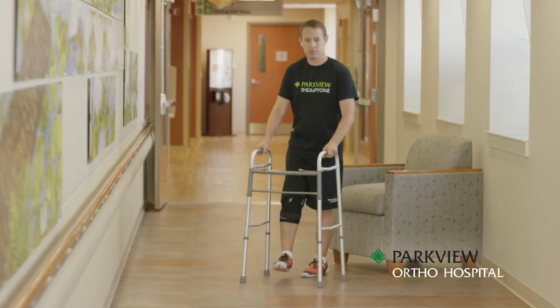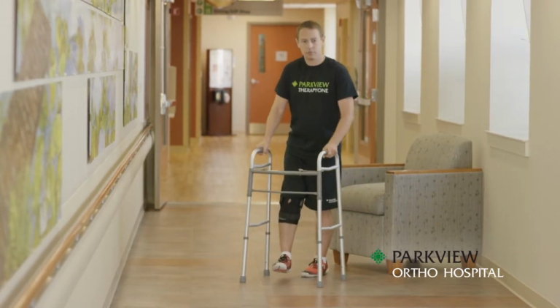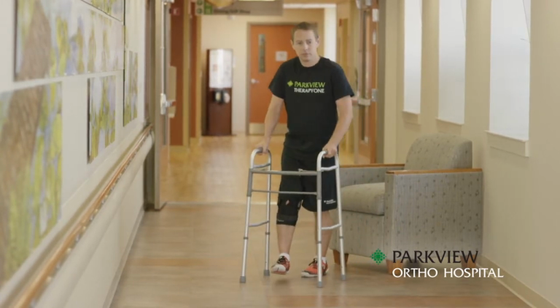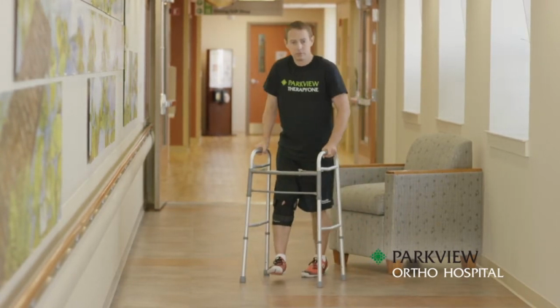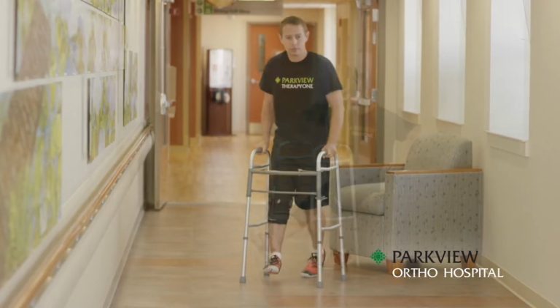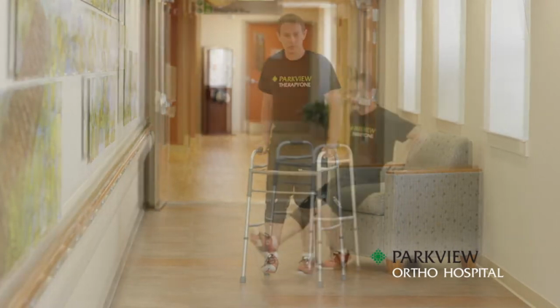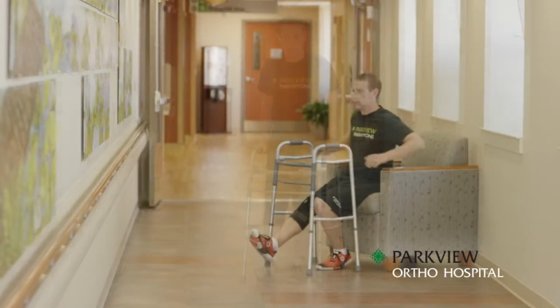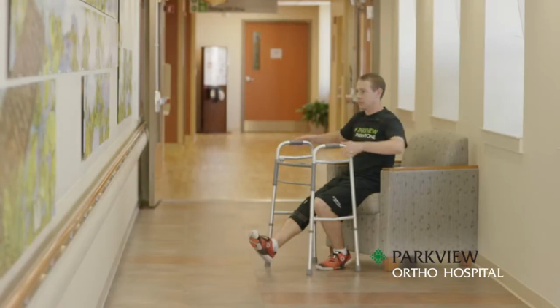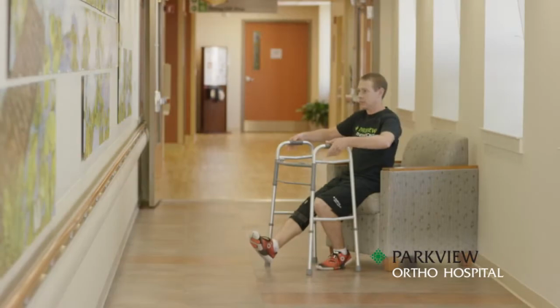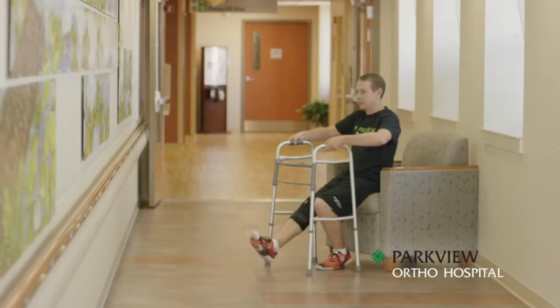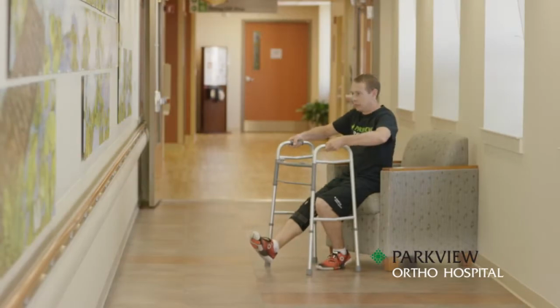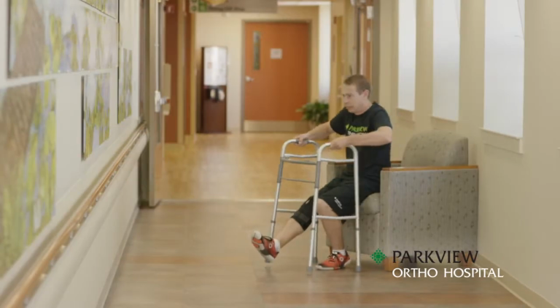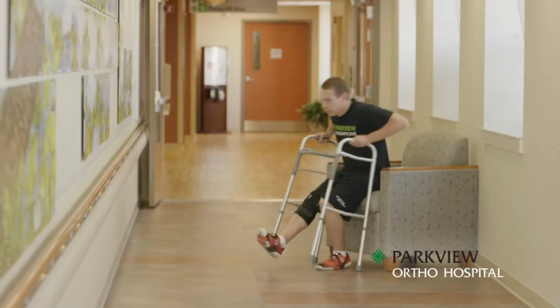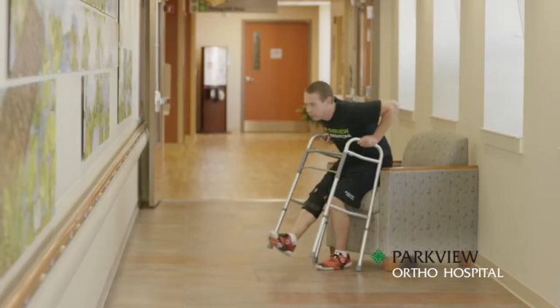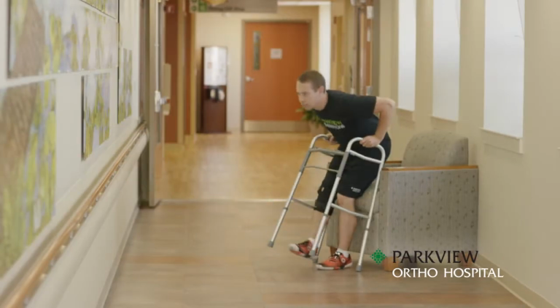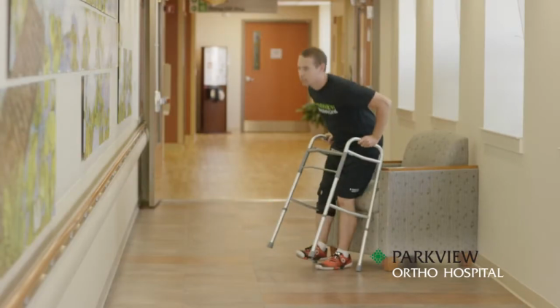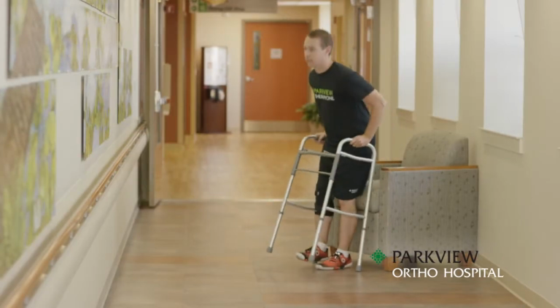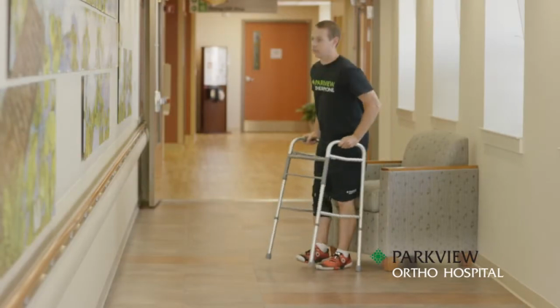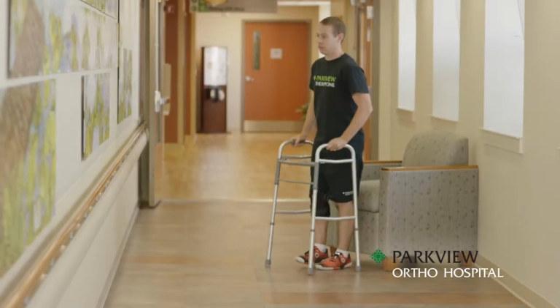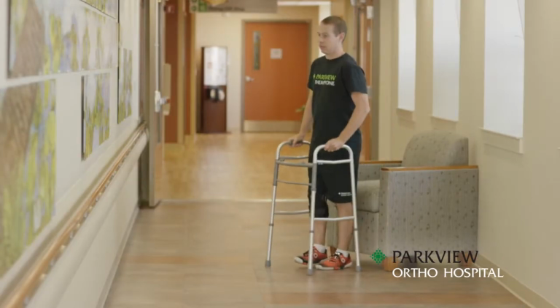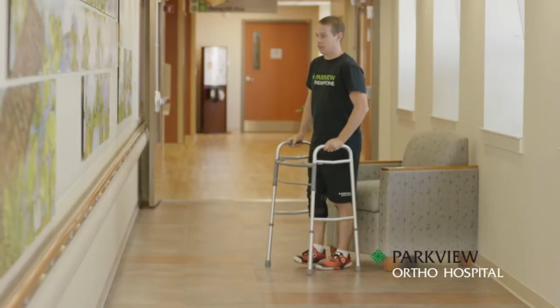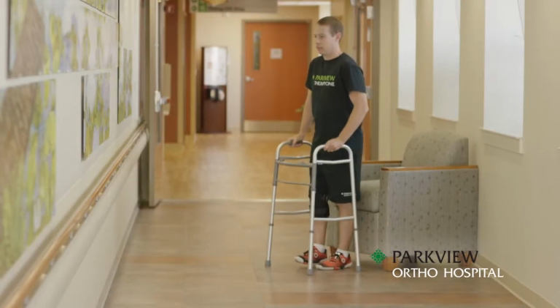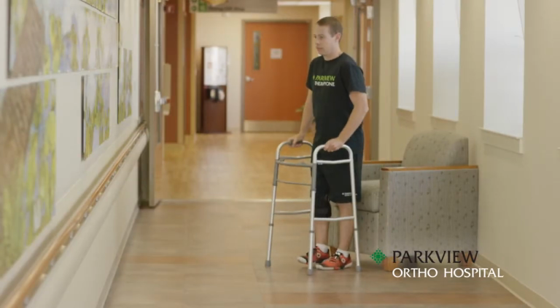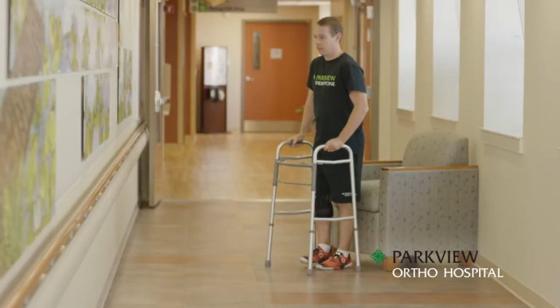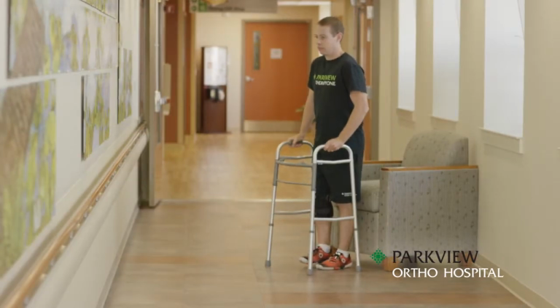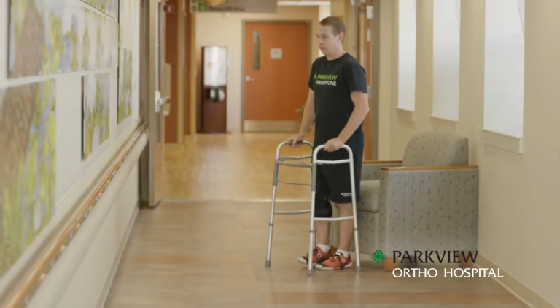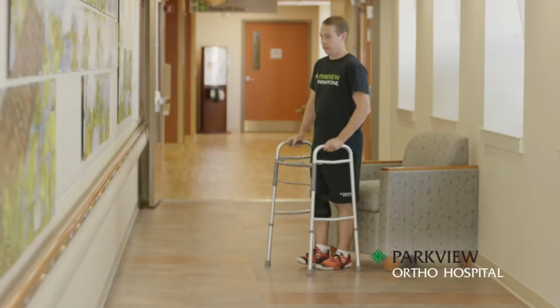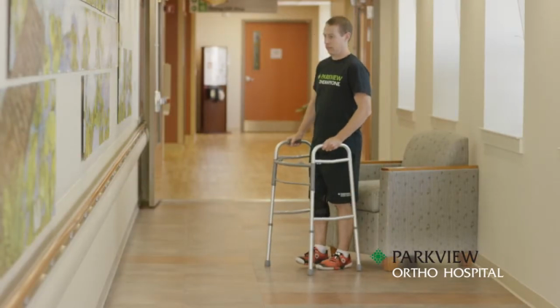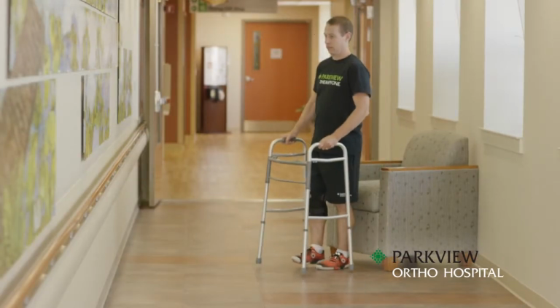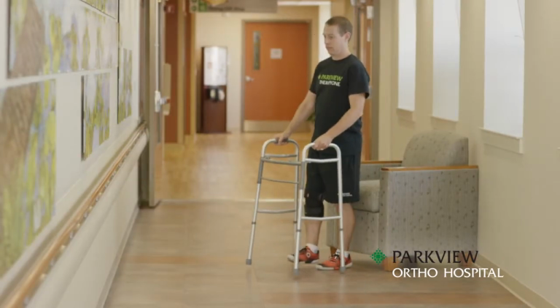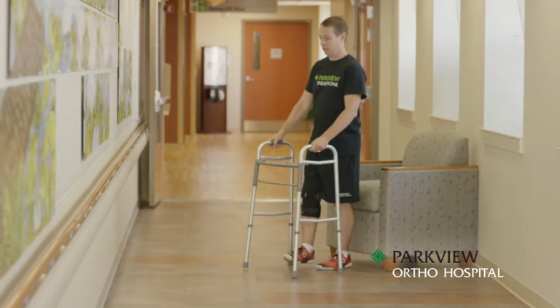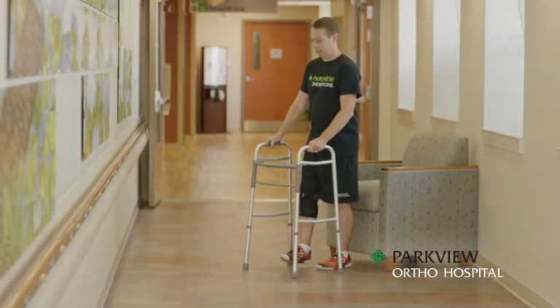Never place both hands on the walker from a seated position and pull on the walker to stand.